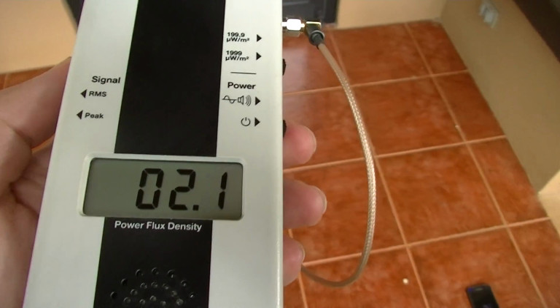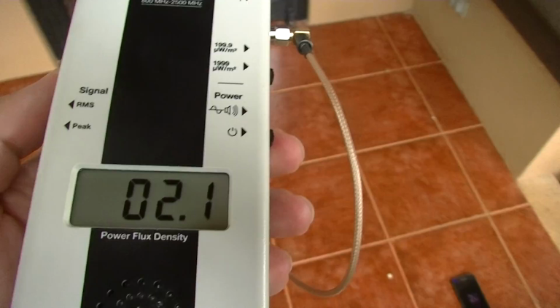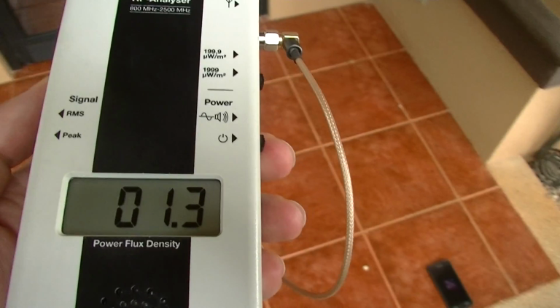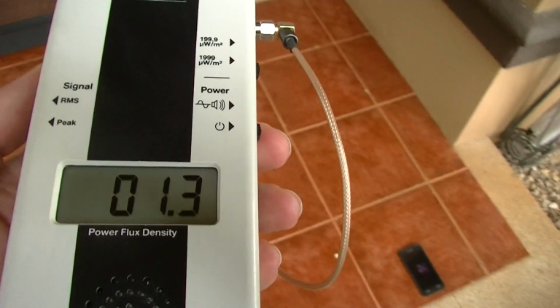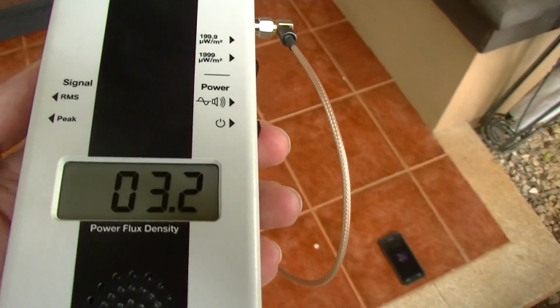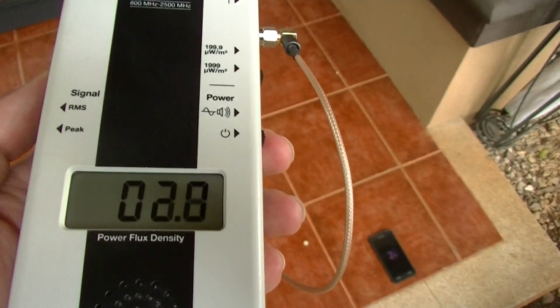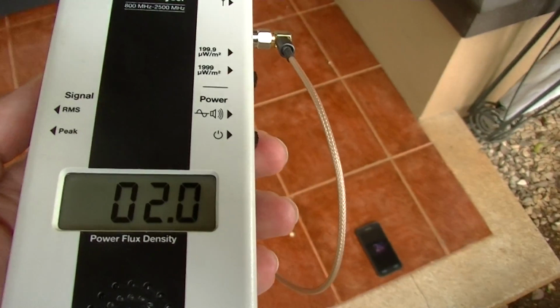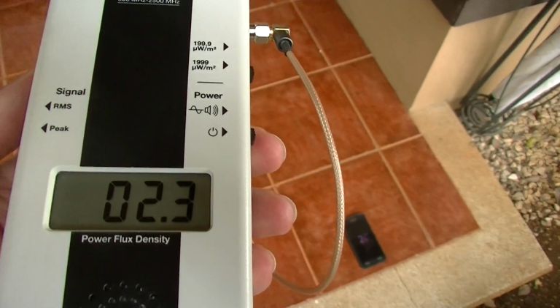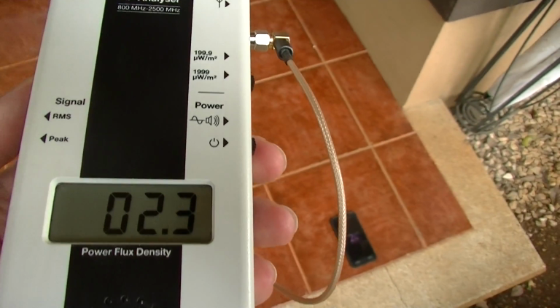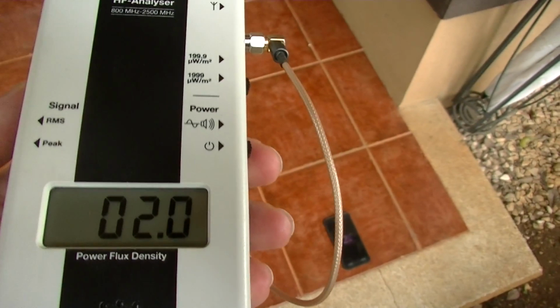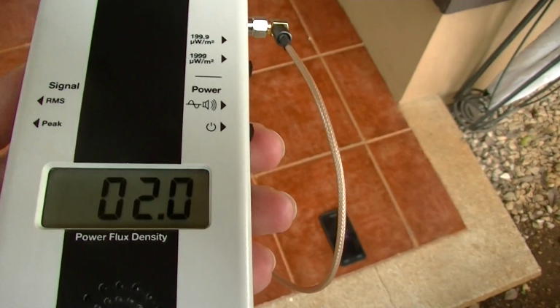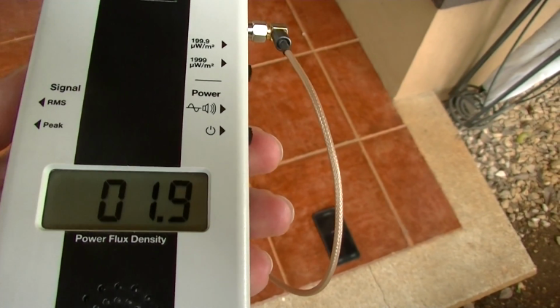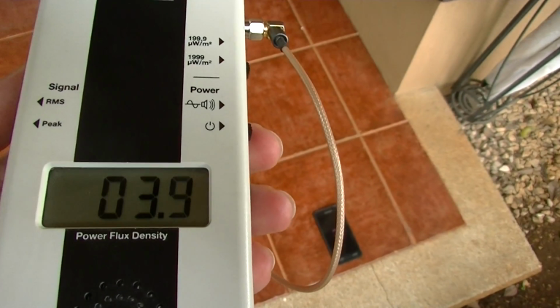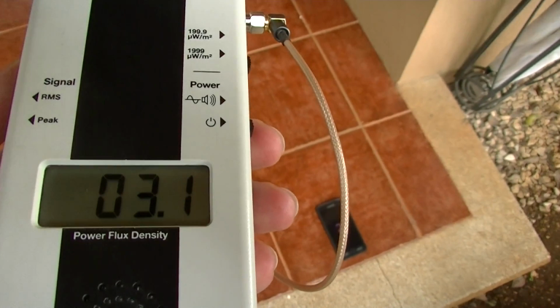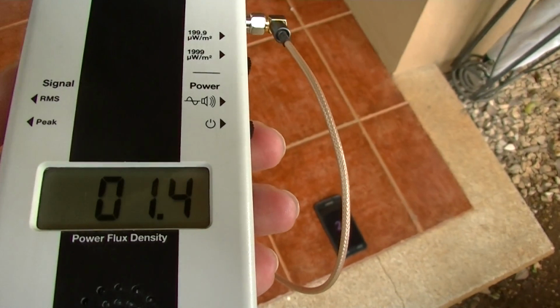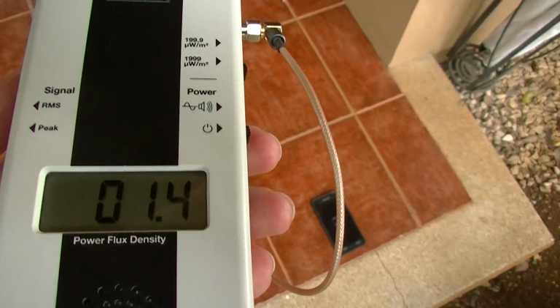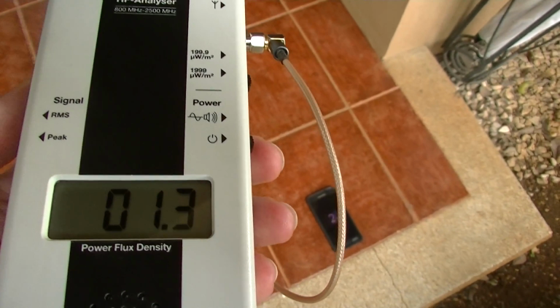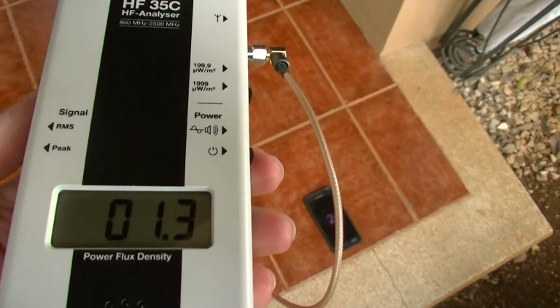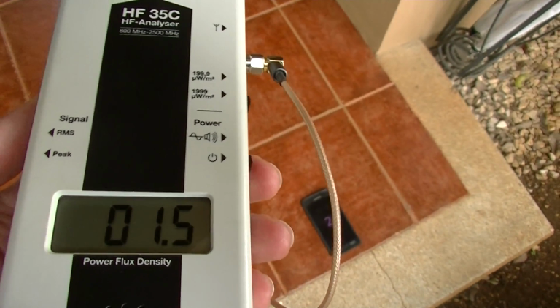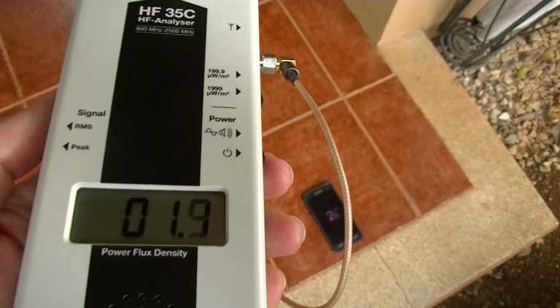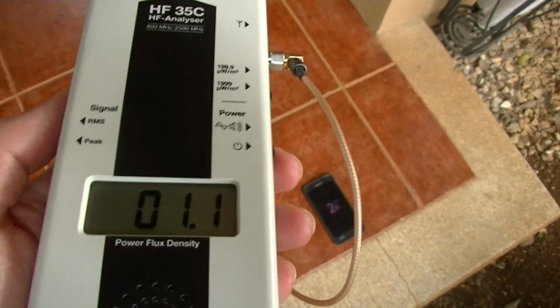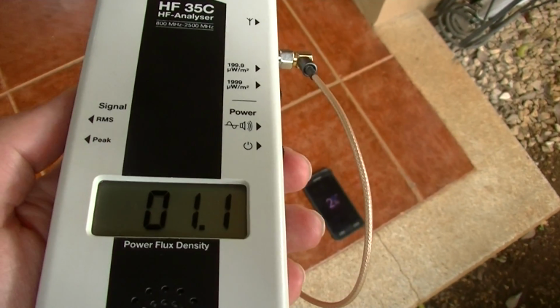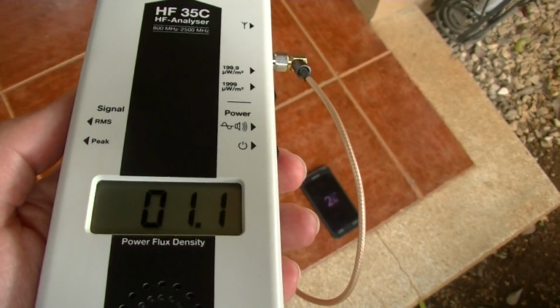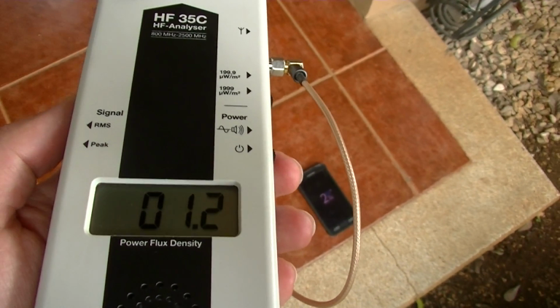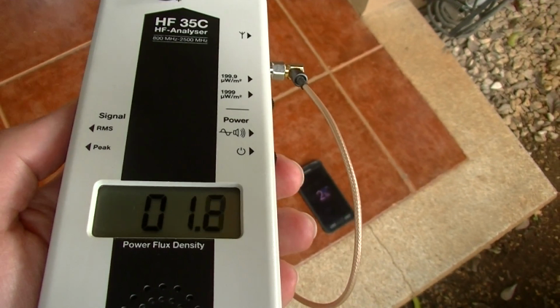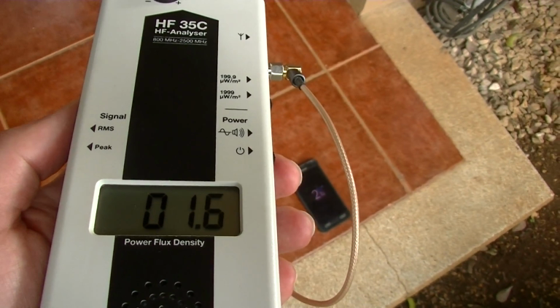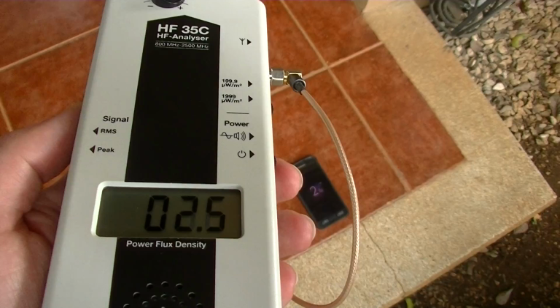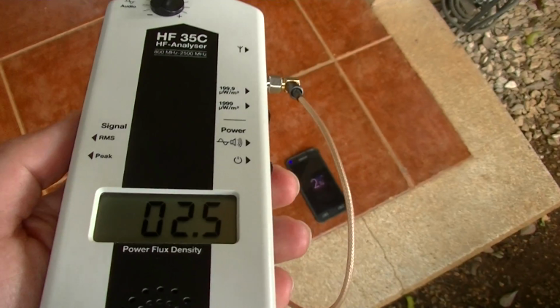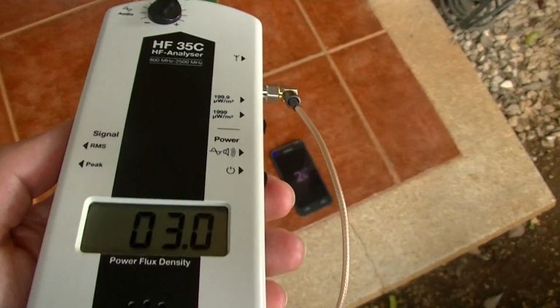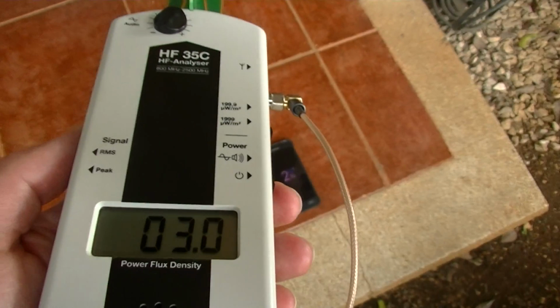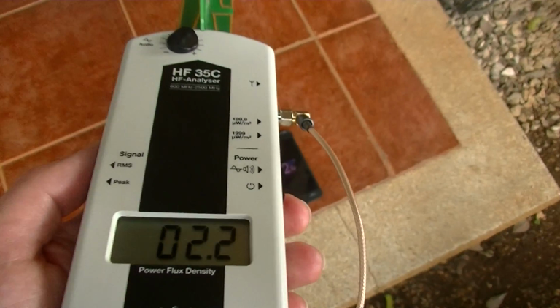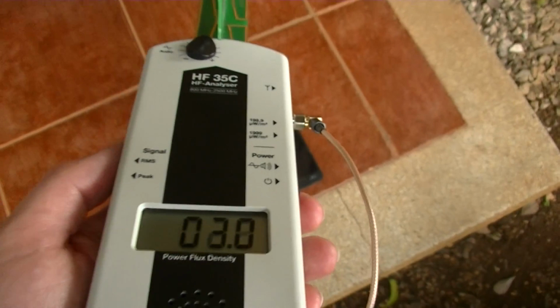But down here I have a phone which is only emitting Bluetooth, and this is what it sounds like.